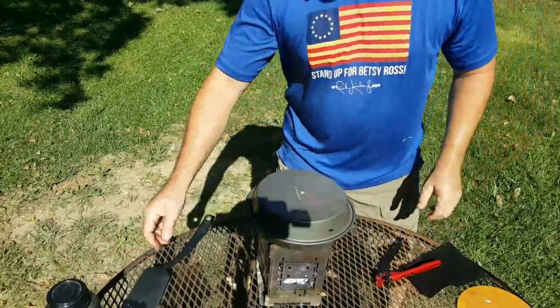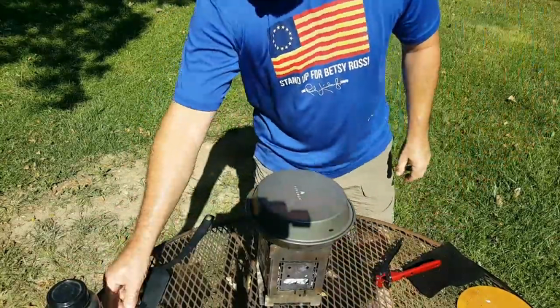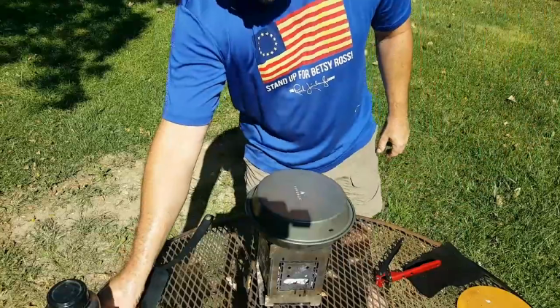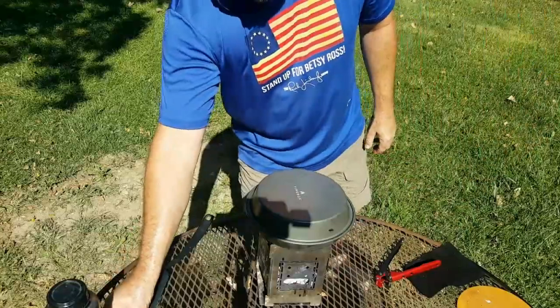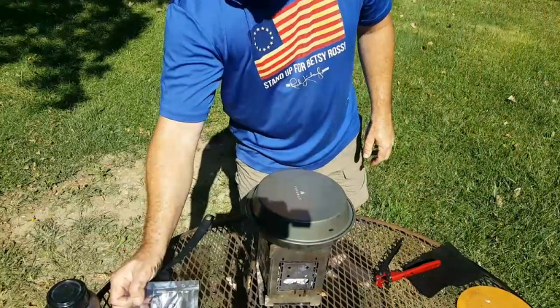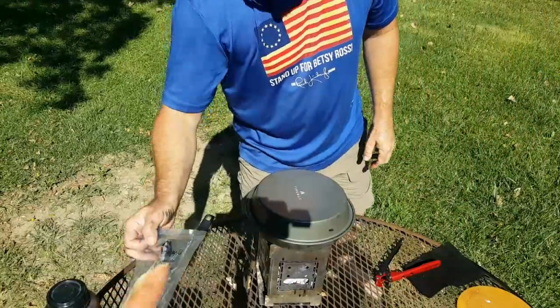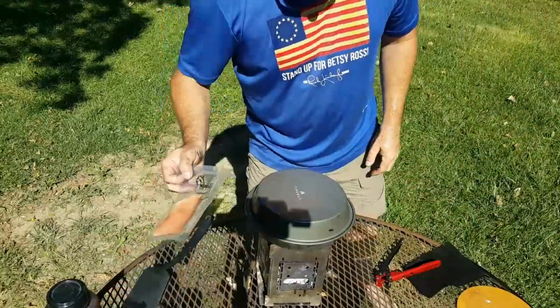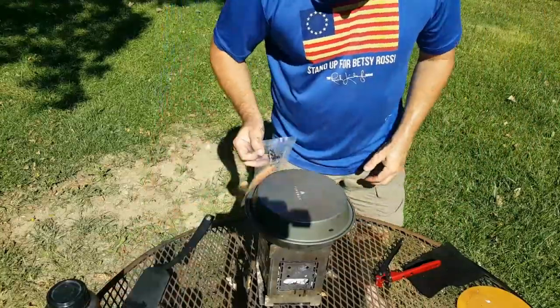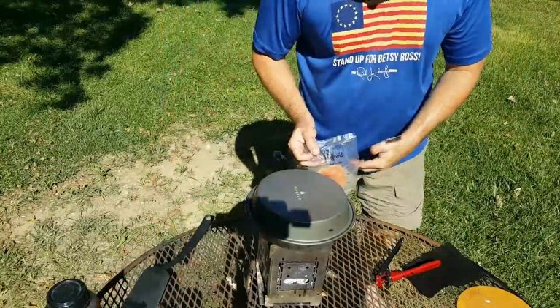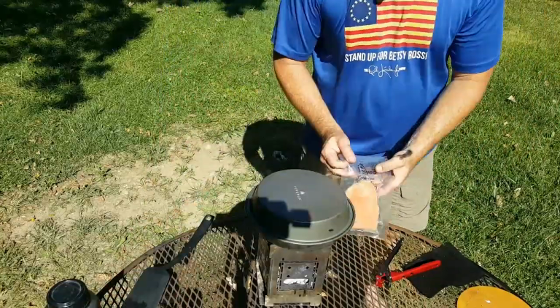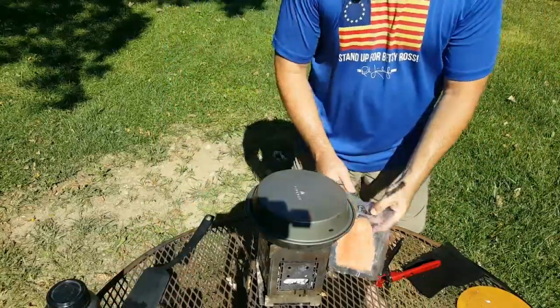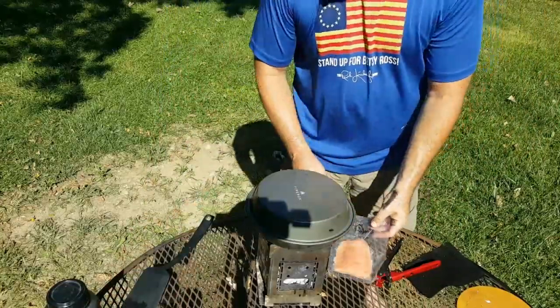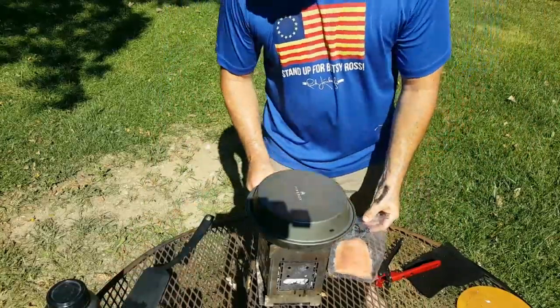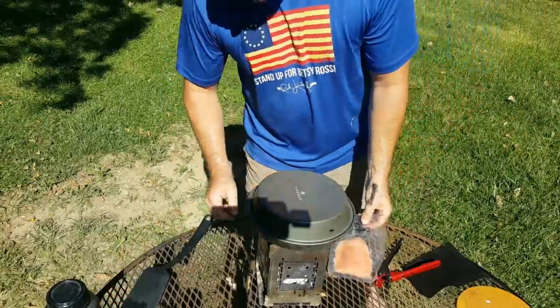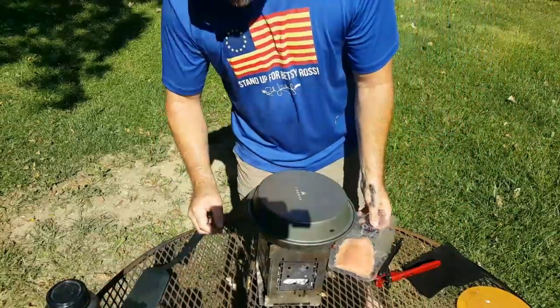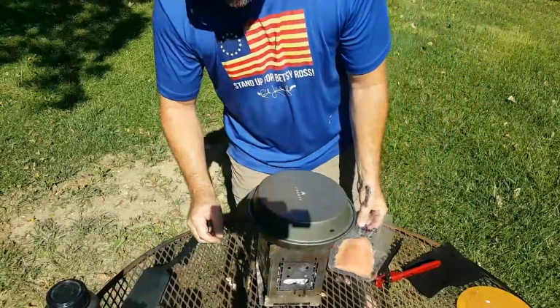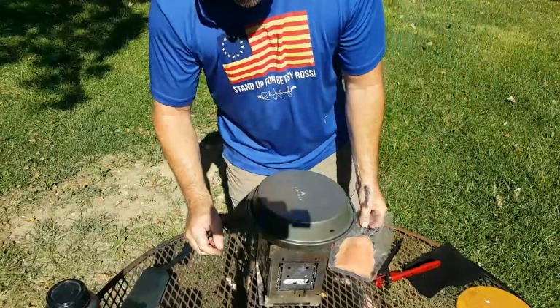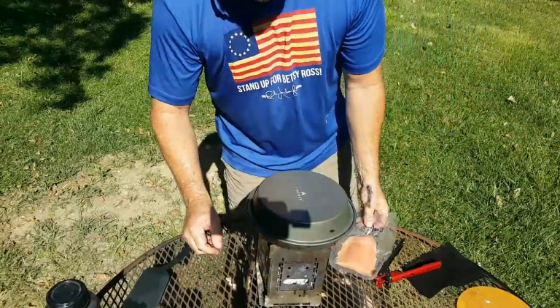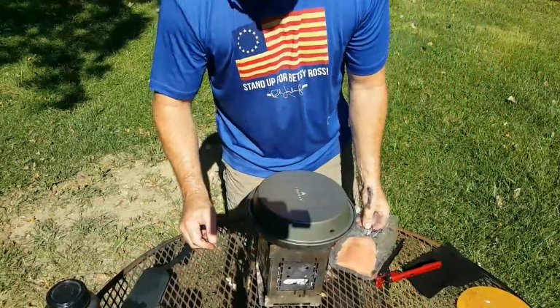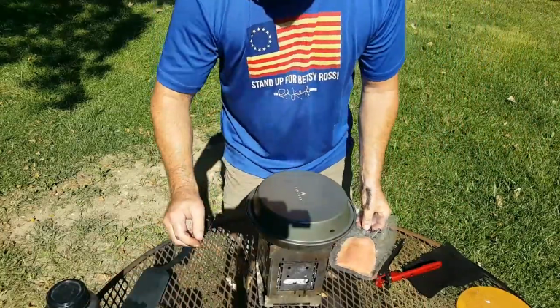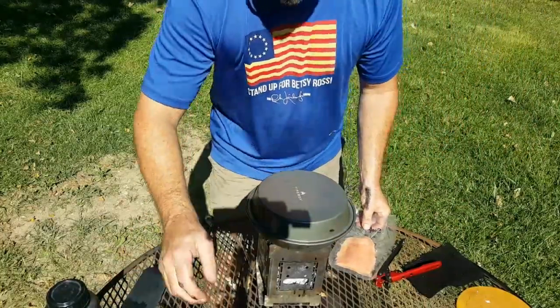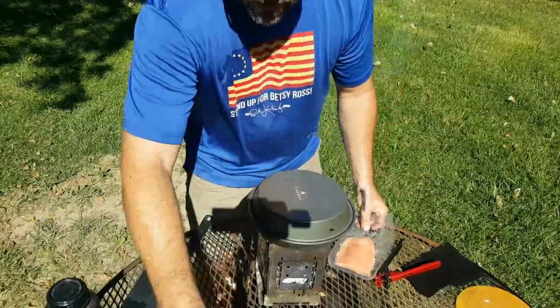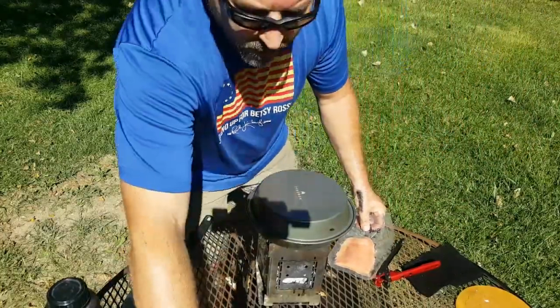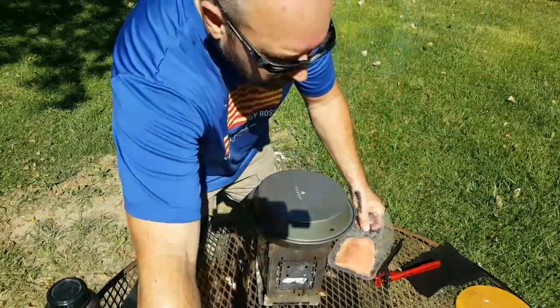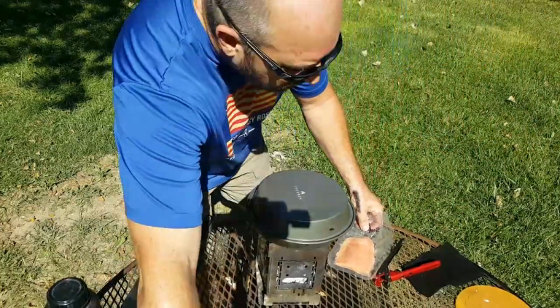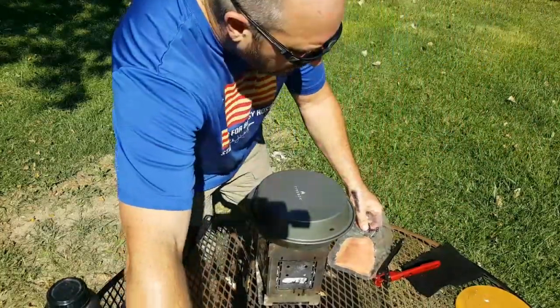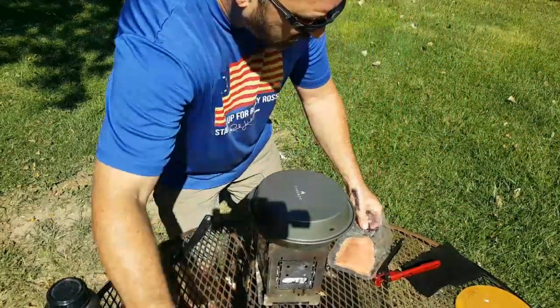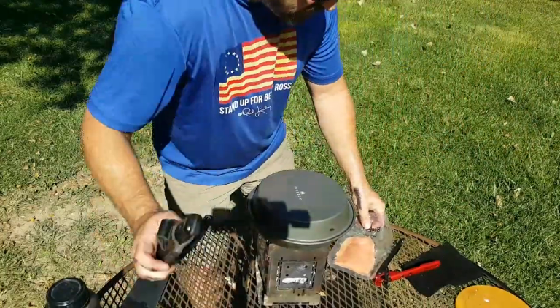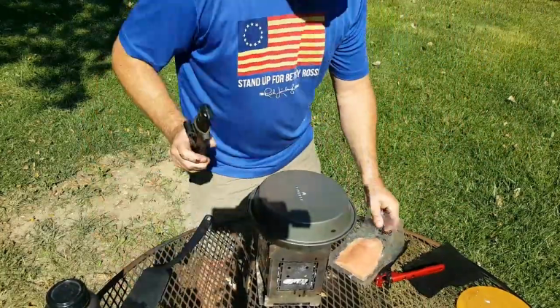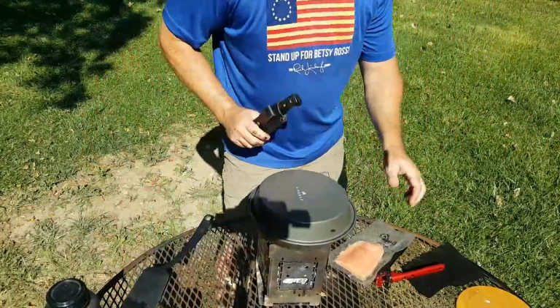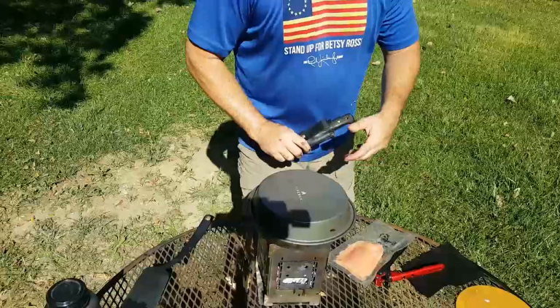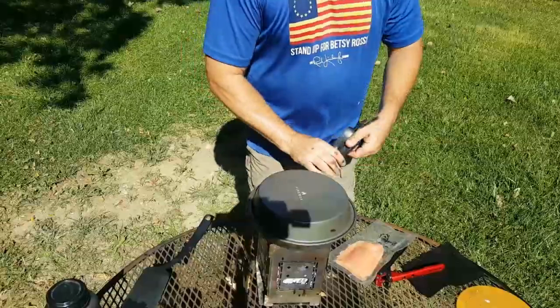While that's going on, let's go ahead and get ready. Let's get our fish going here.